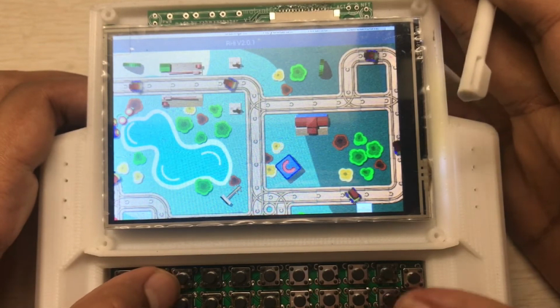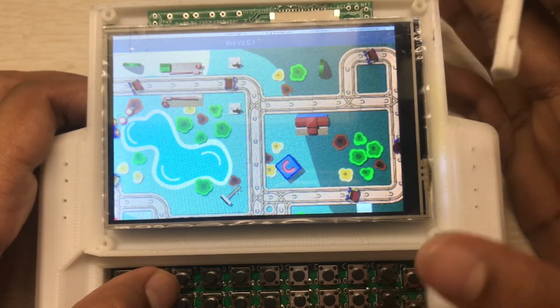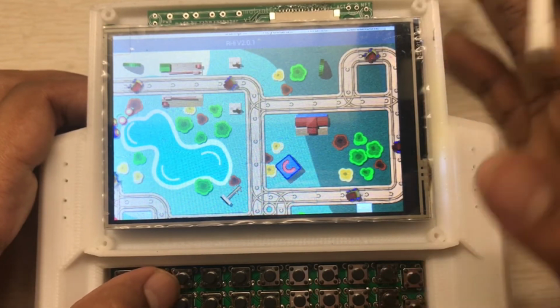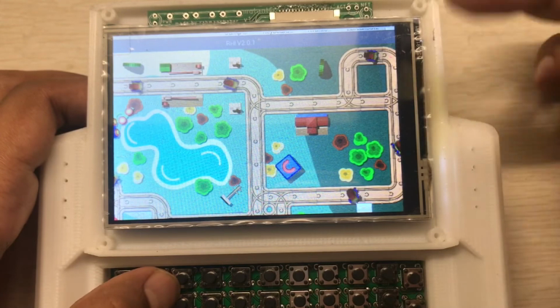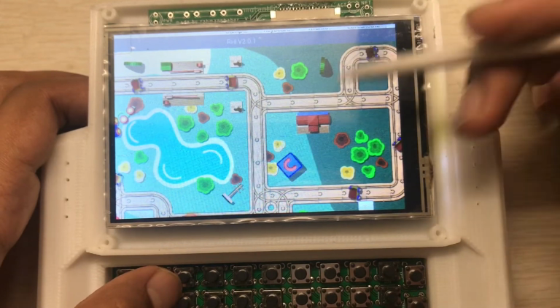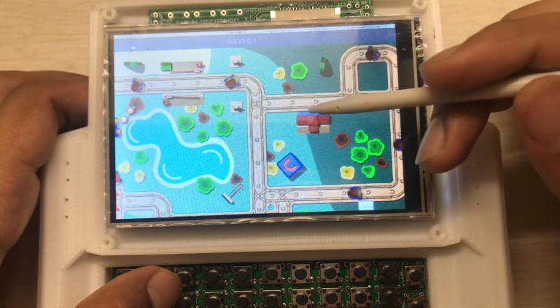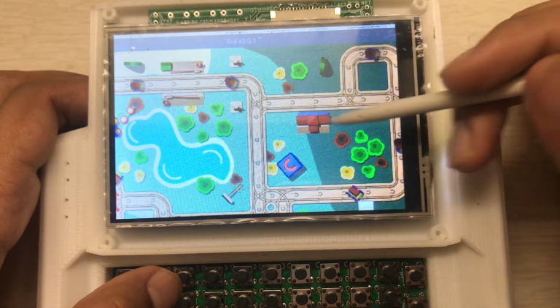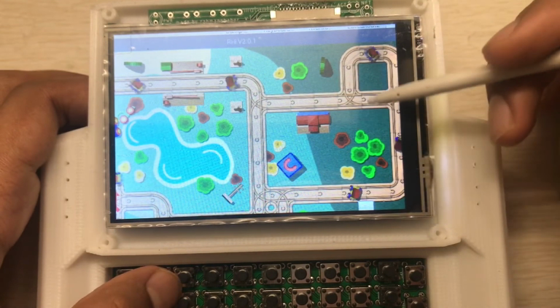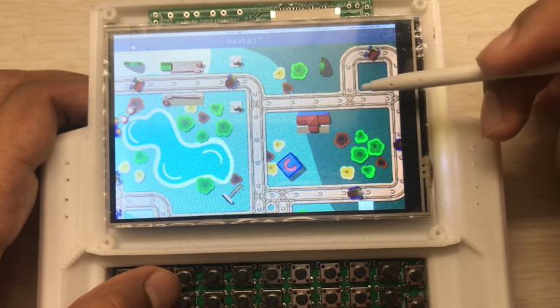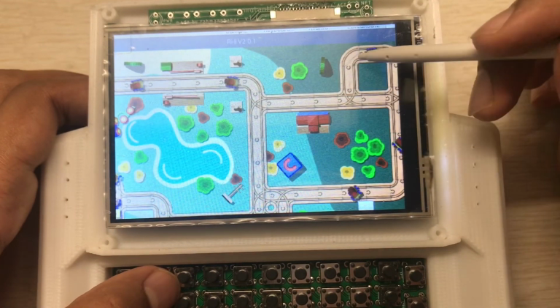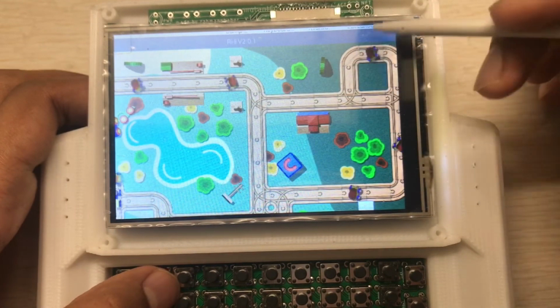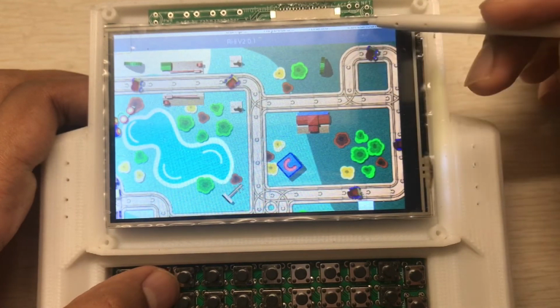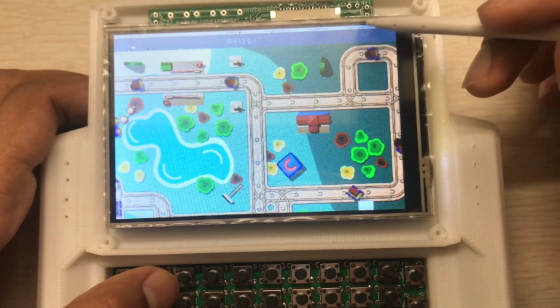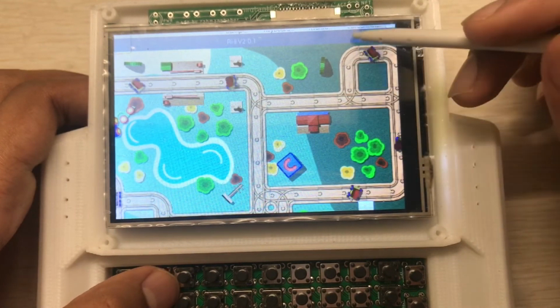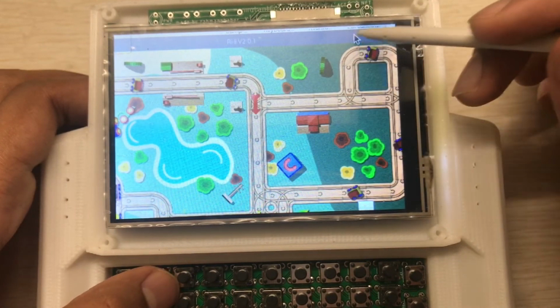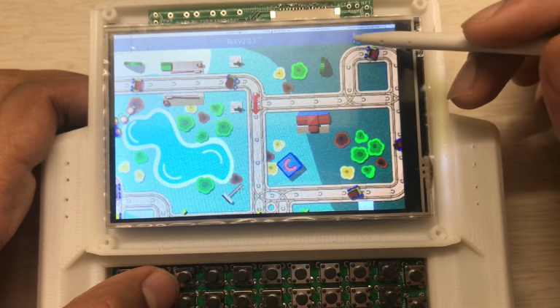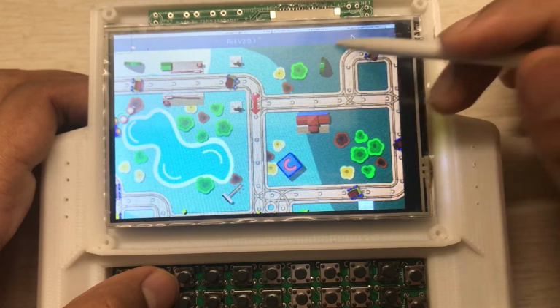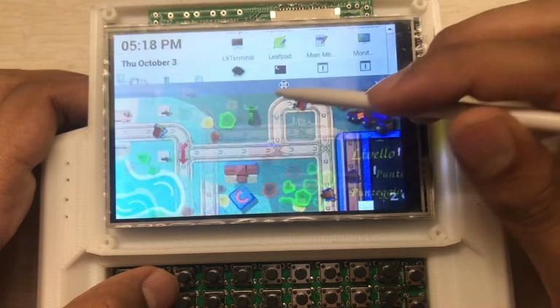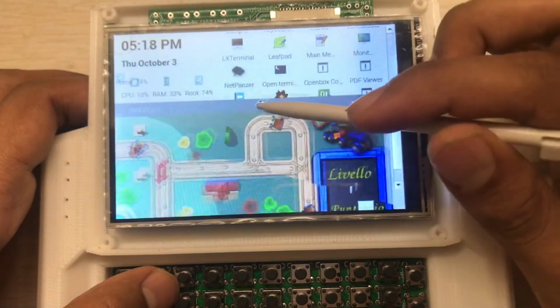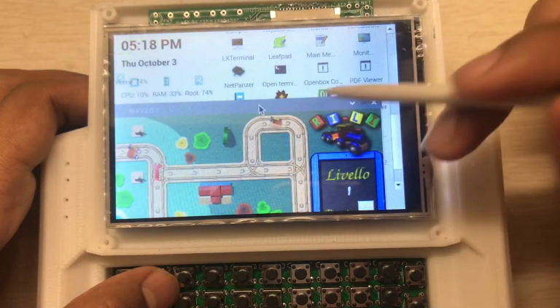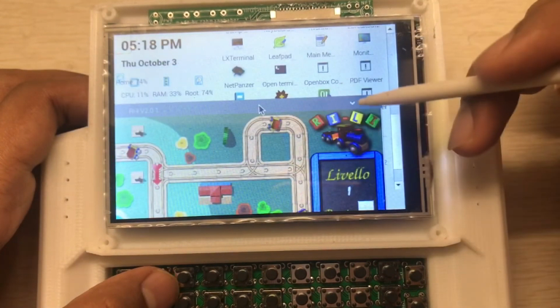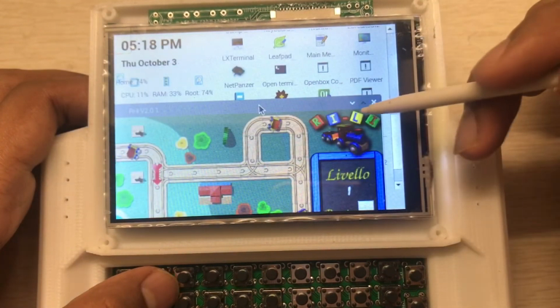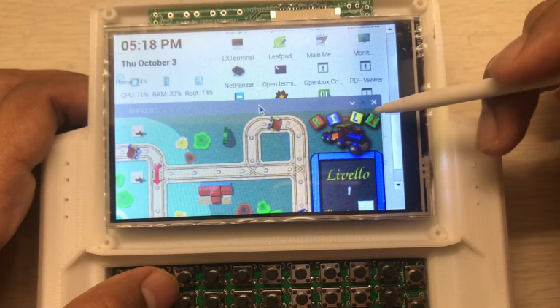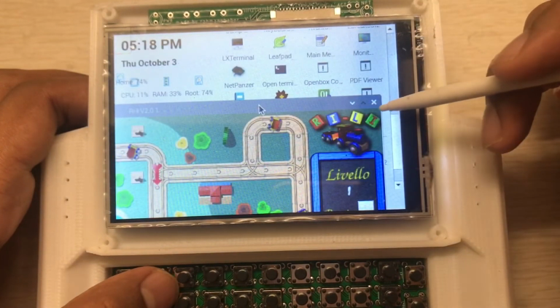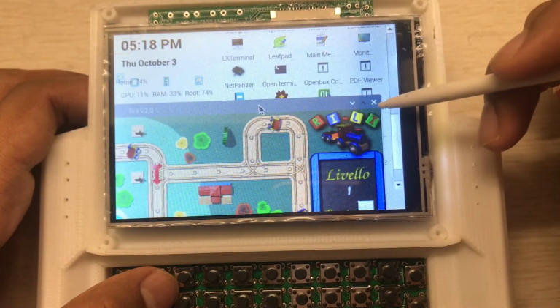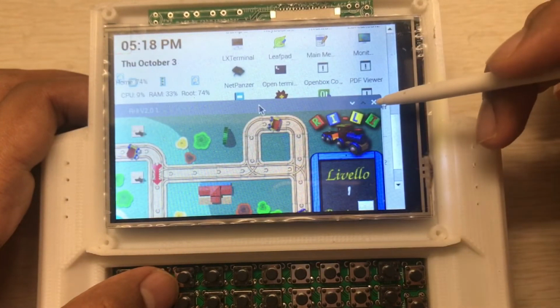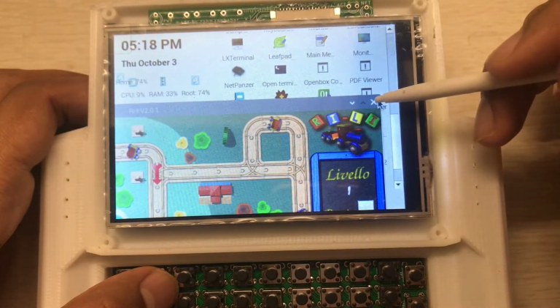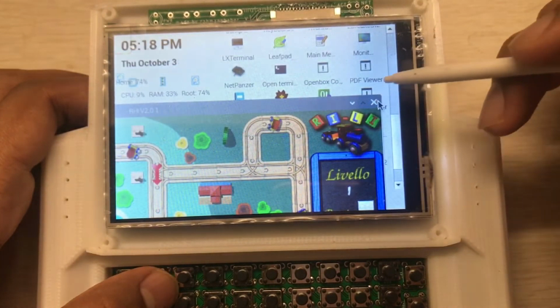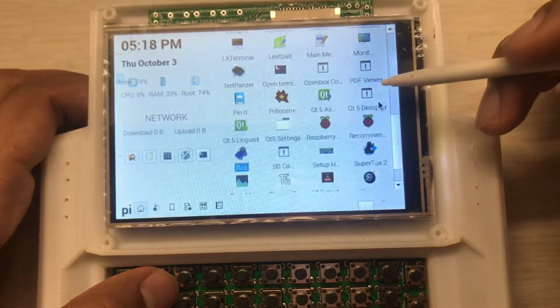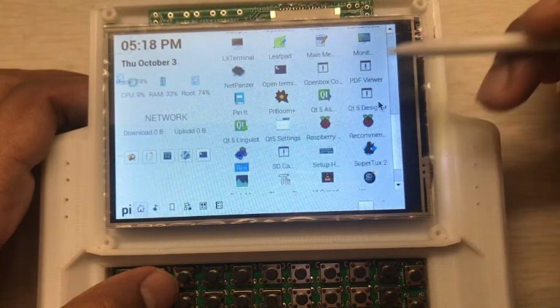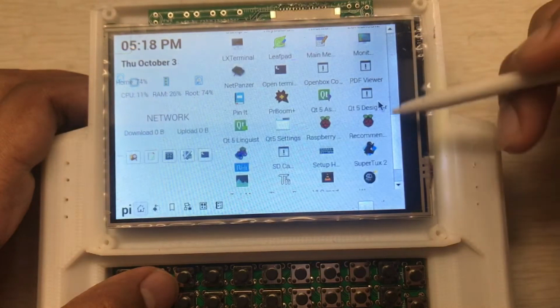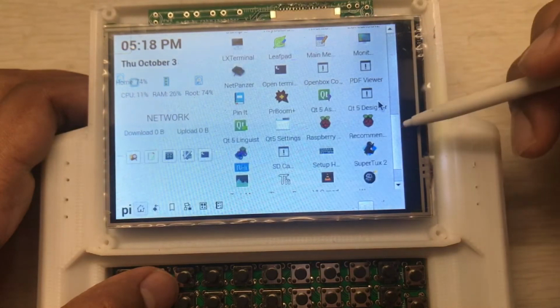I don't know how to play it, just giving some demos of games running here.